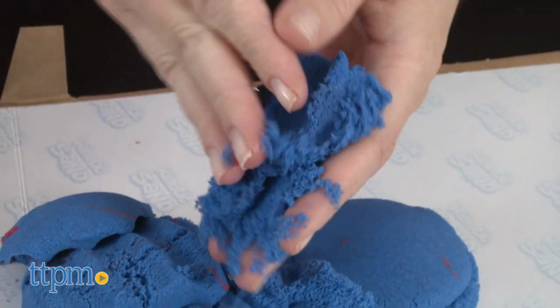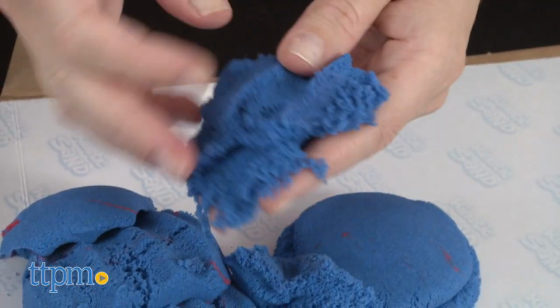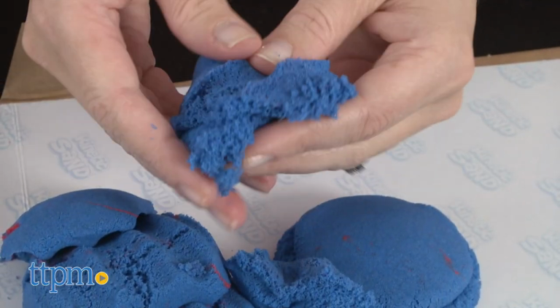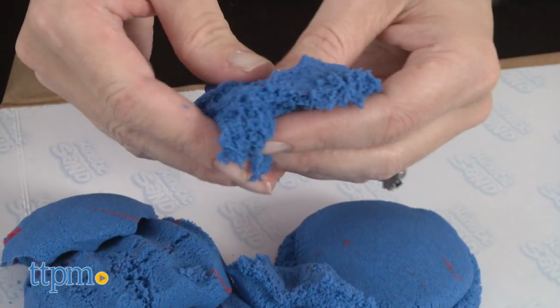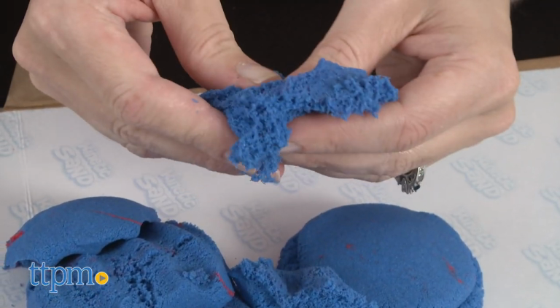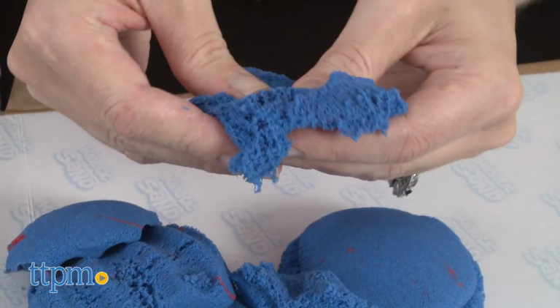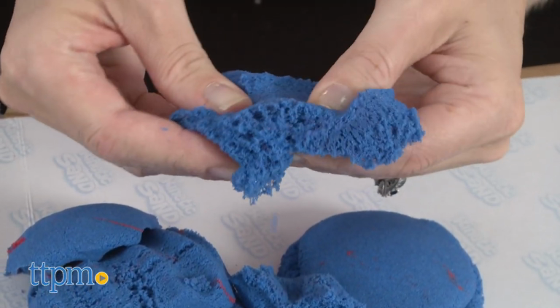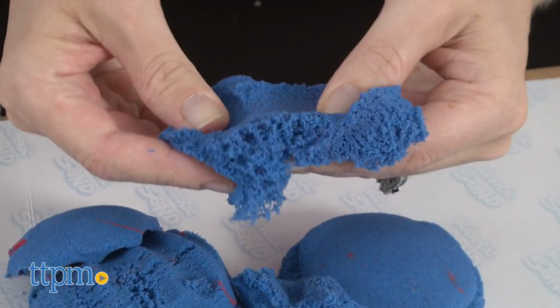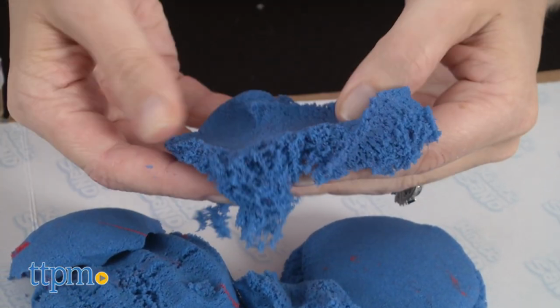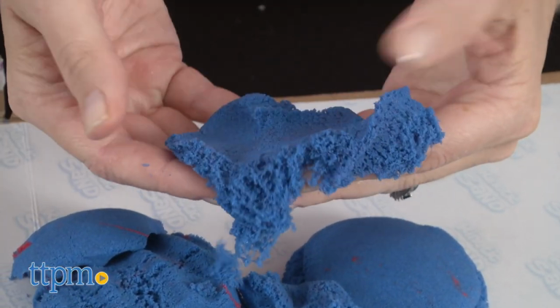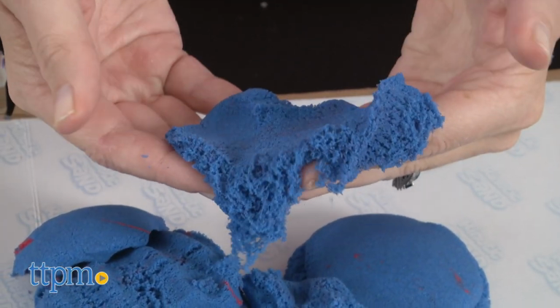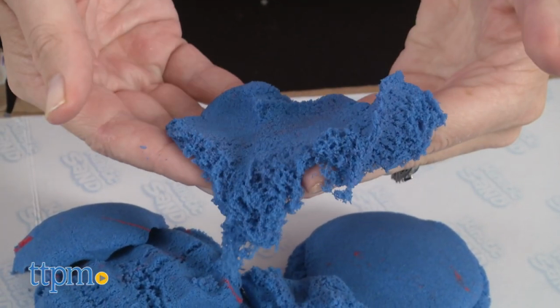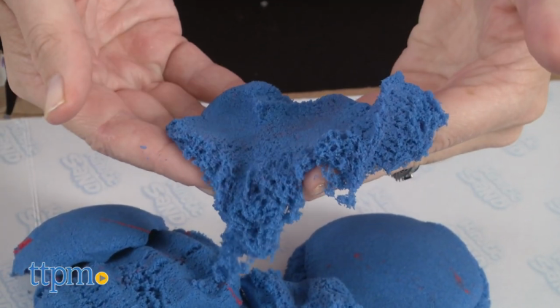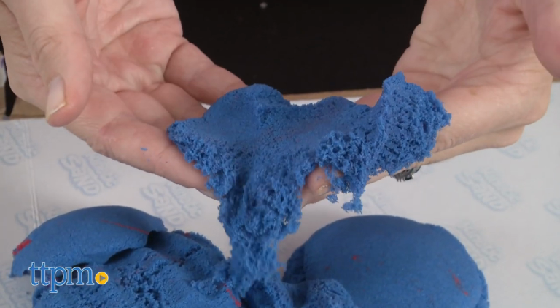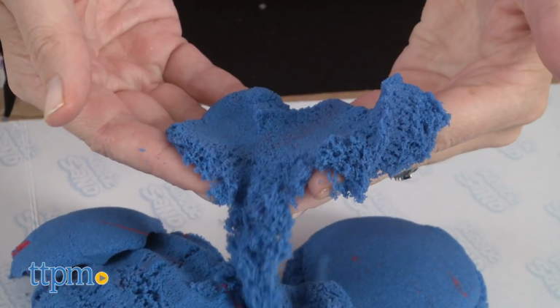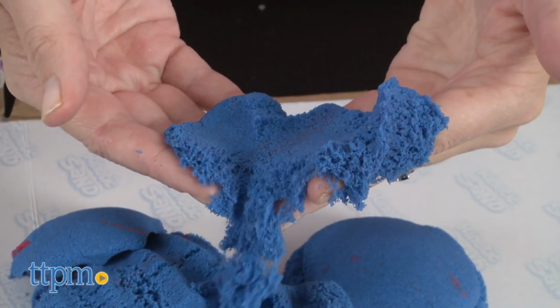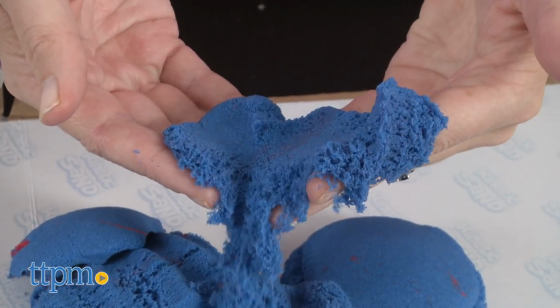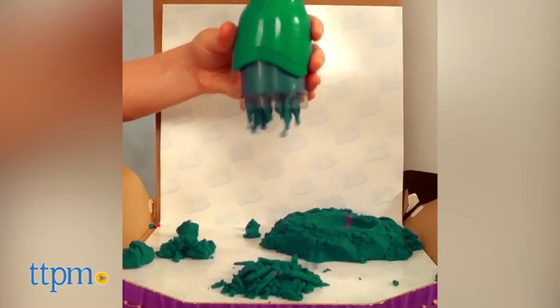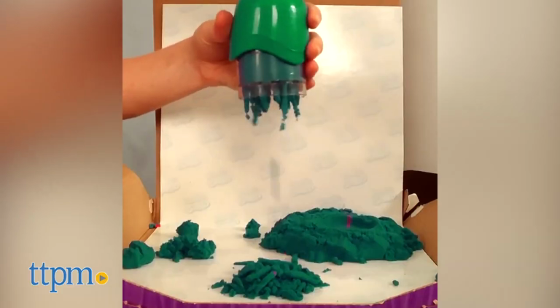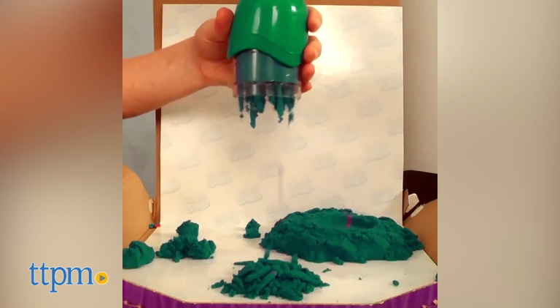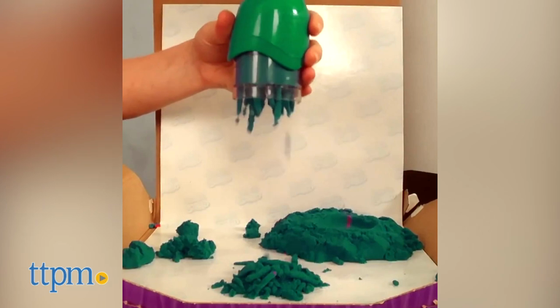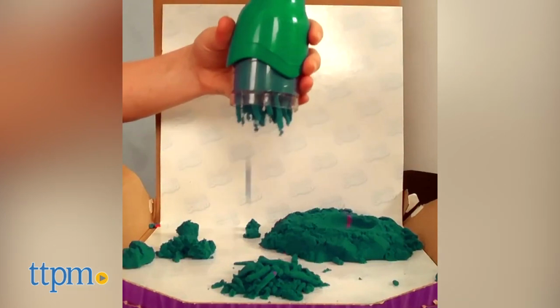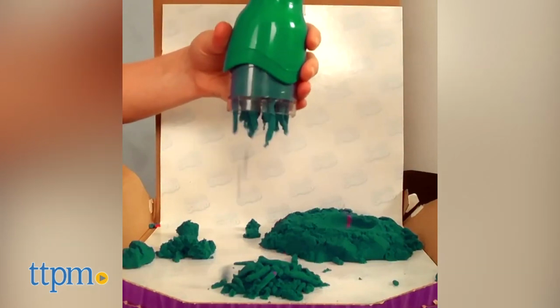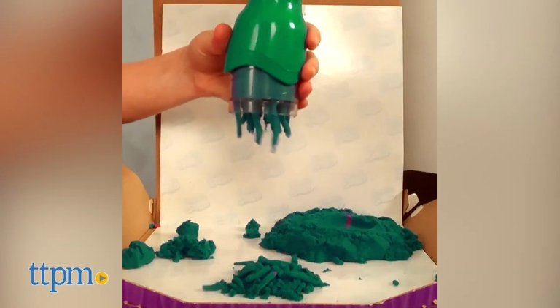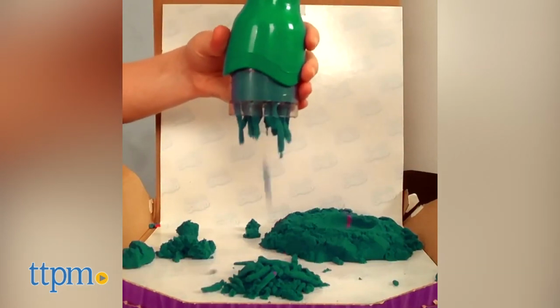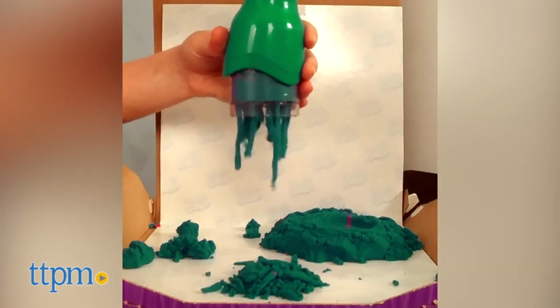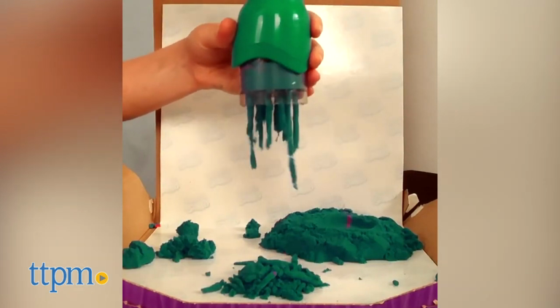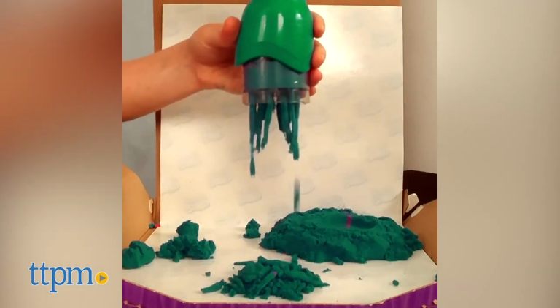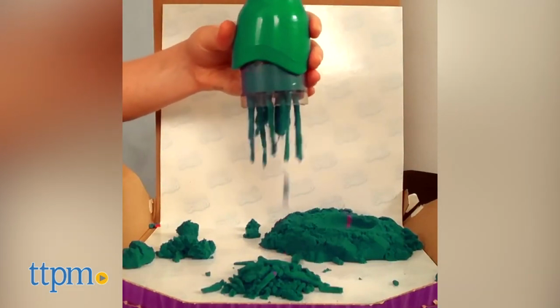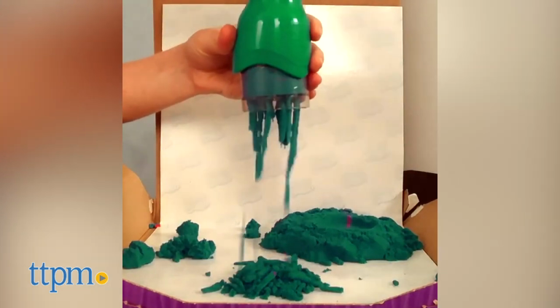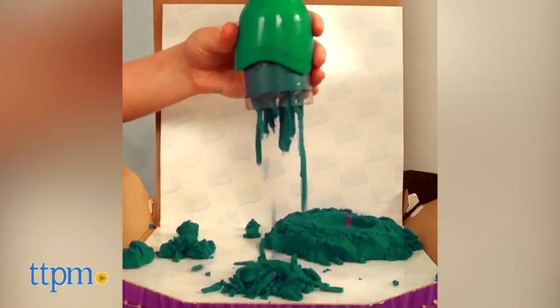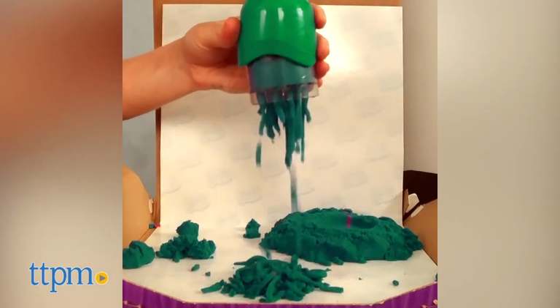What do you guys think of kinetic sand? Tell me in the comments if you're ready to make your own sand videos with this set.